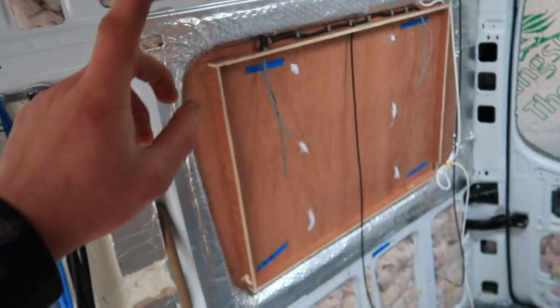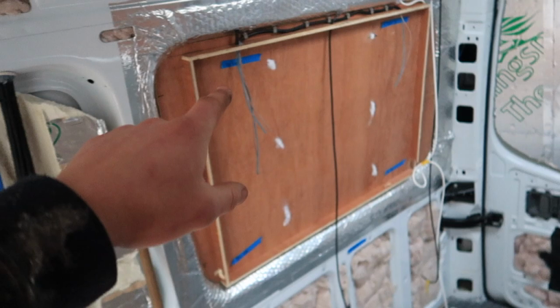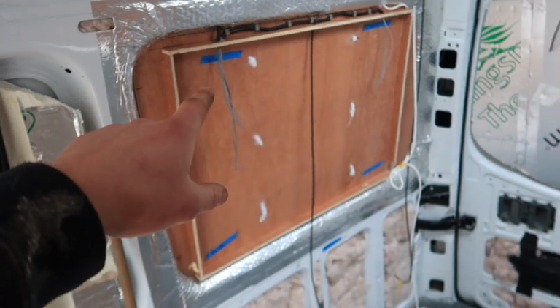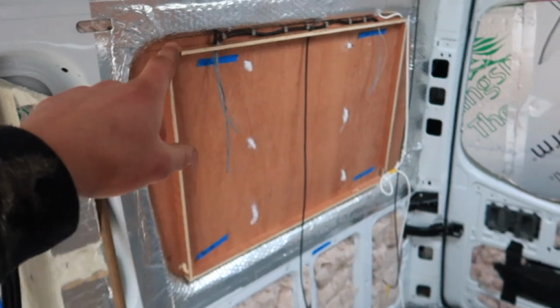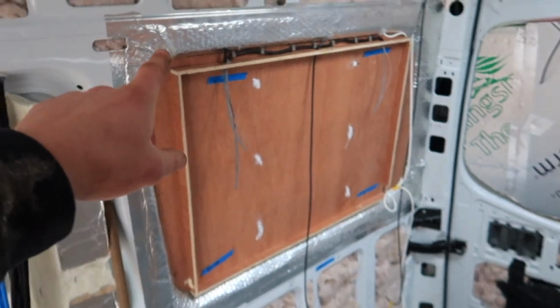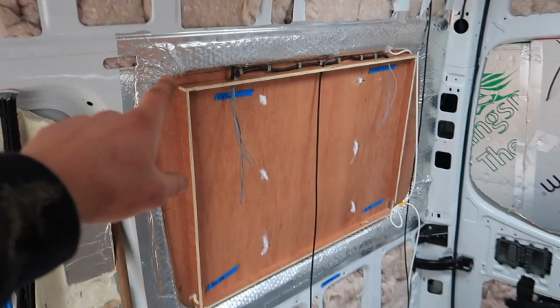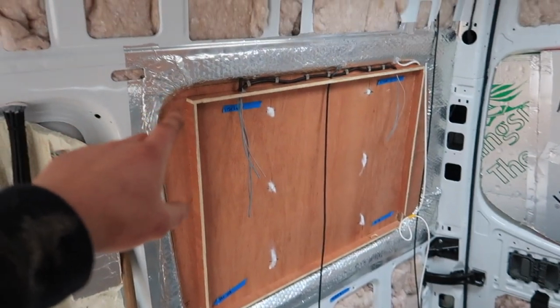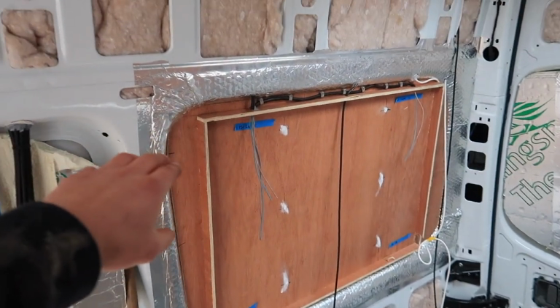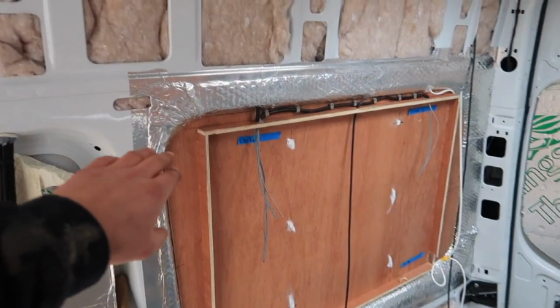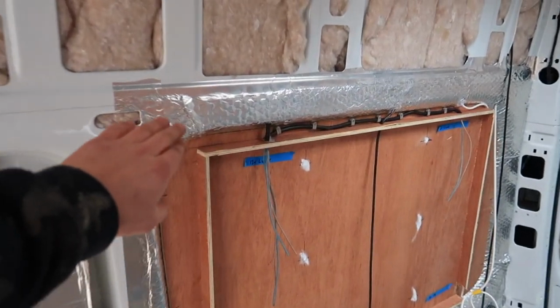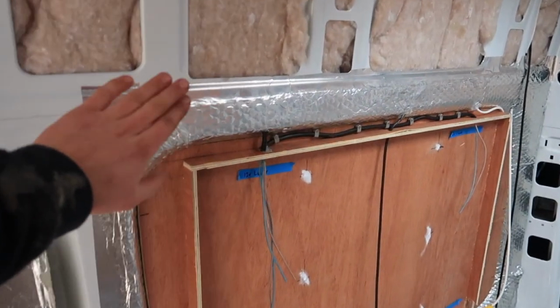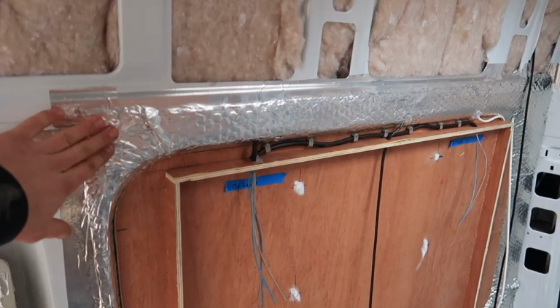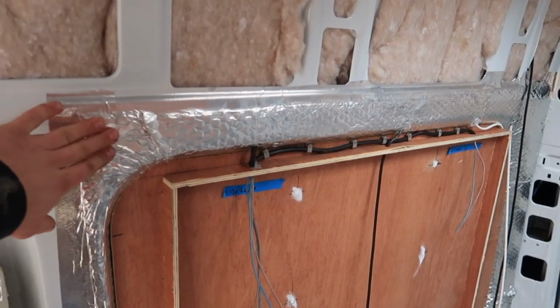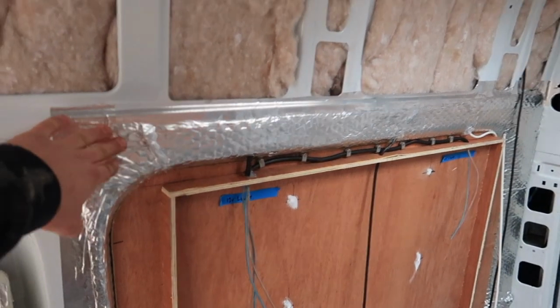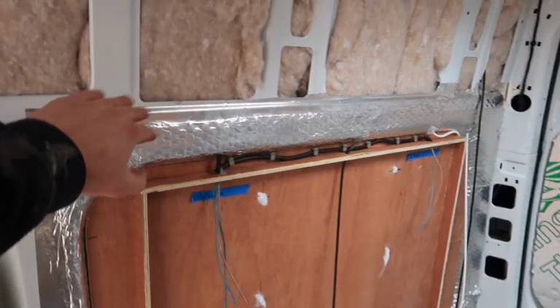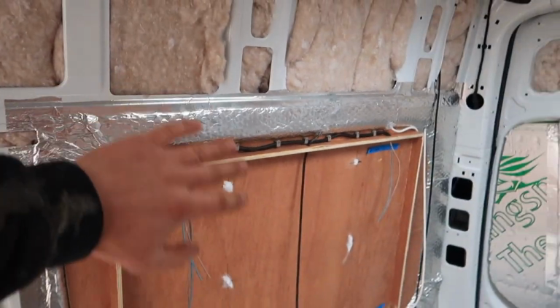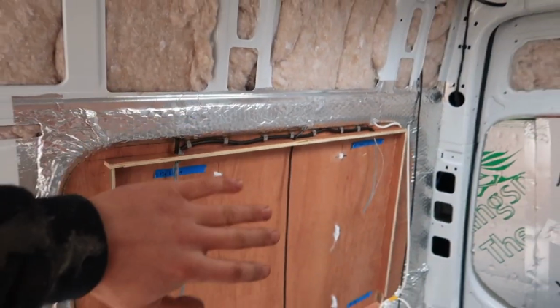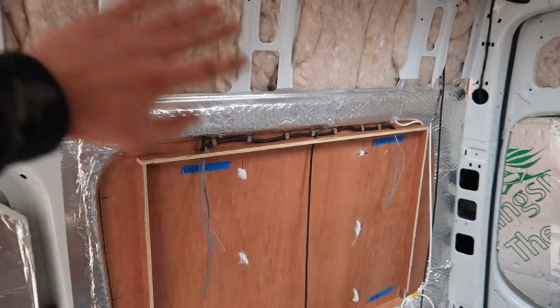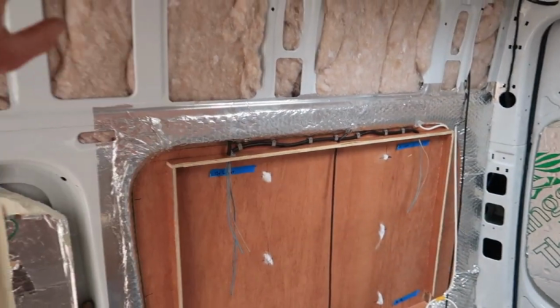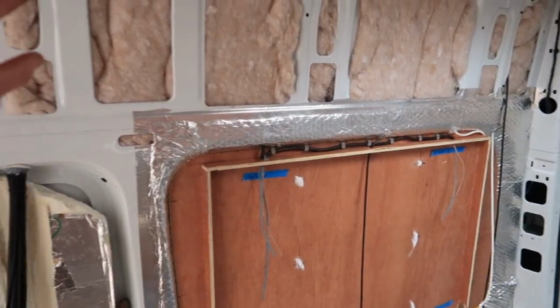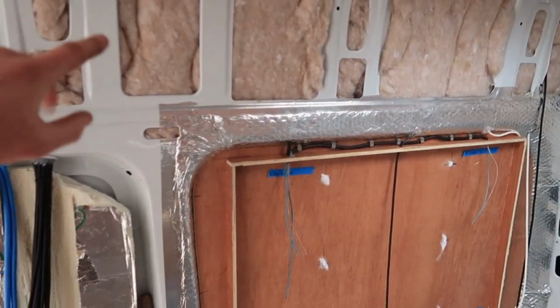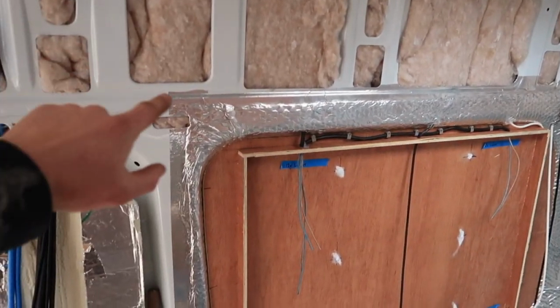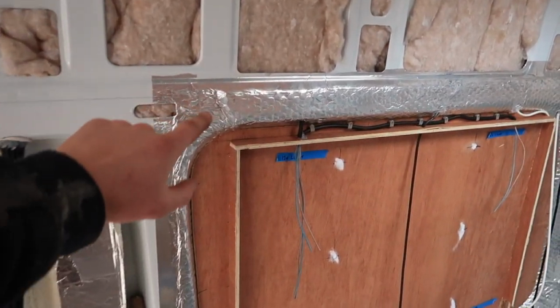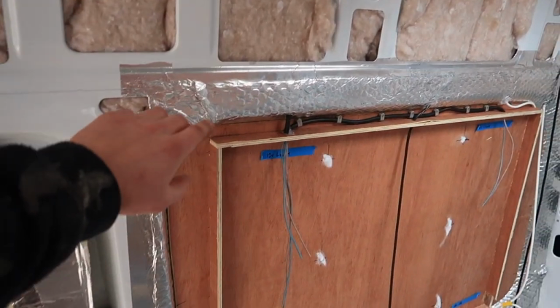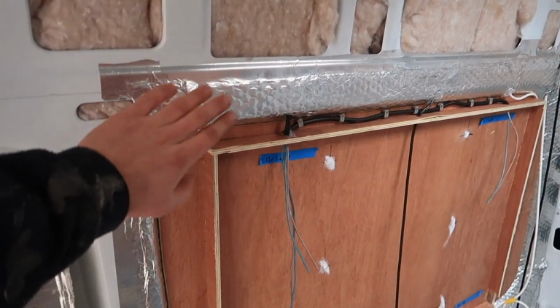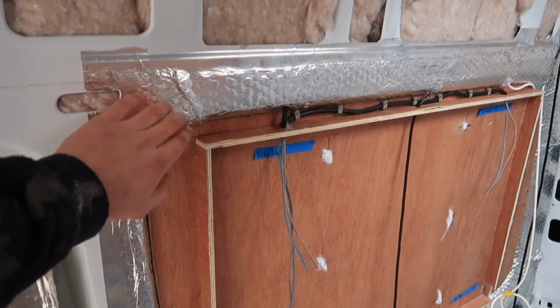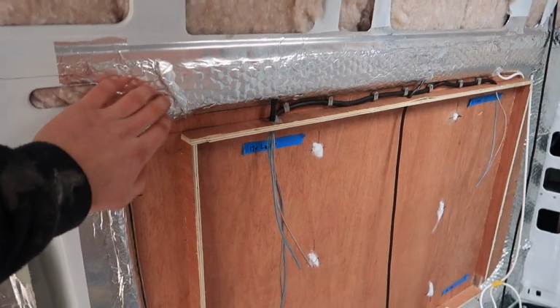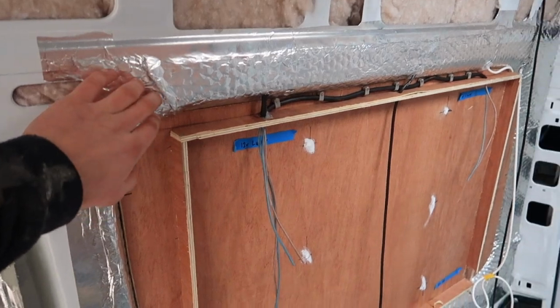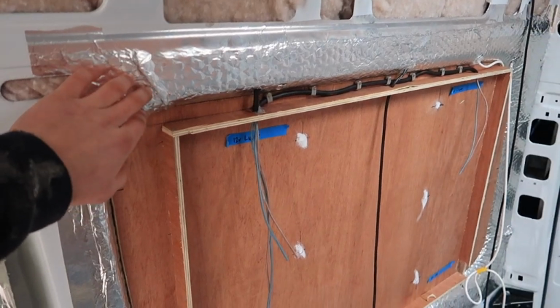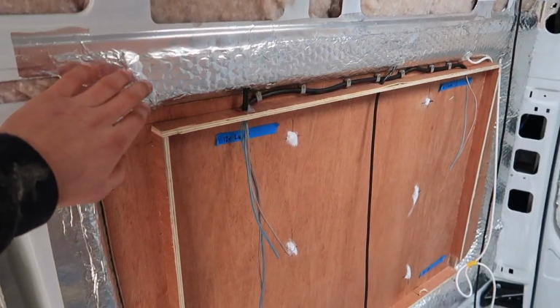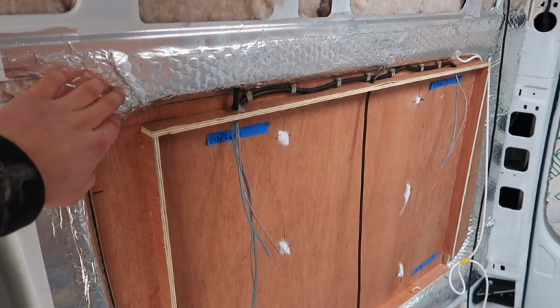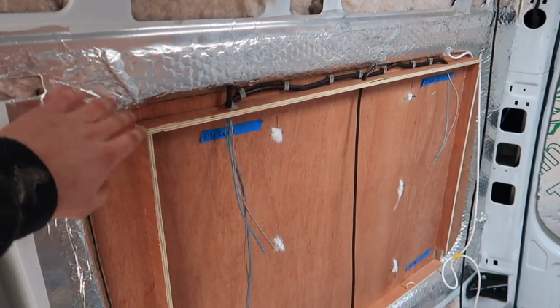The insulation here is basically just the bubble wrap sheeting, which I'll be putting over the whole of the walls behind these panels here.